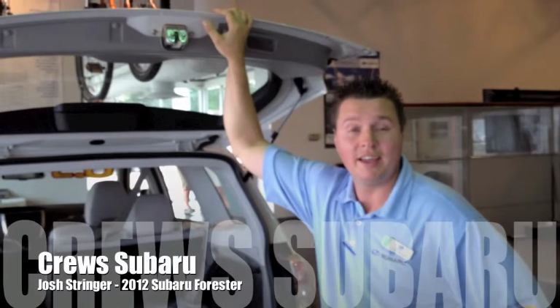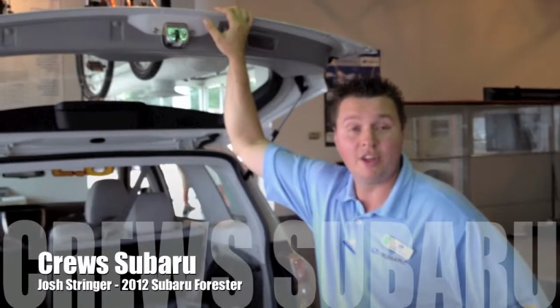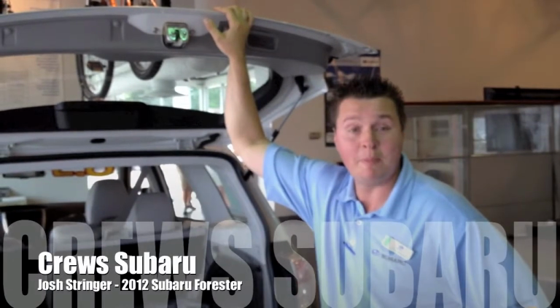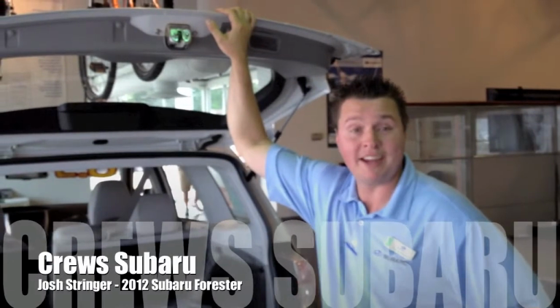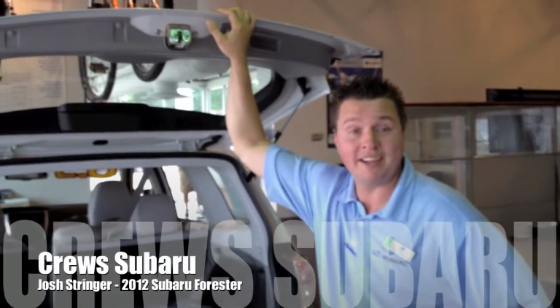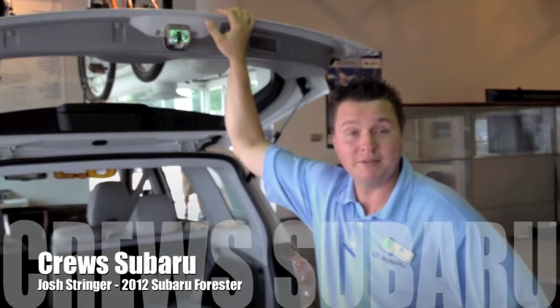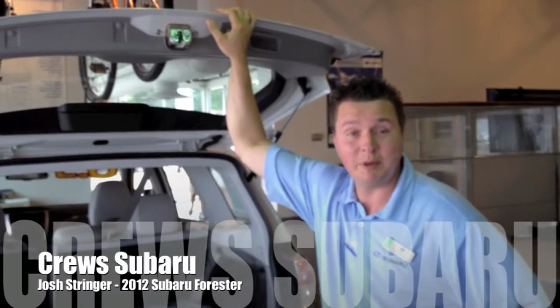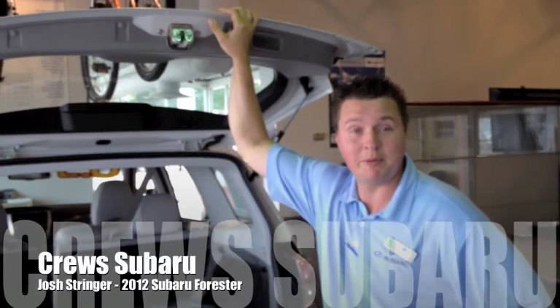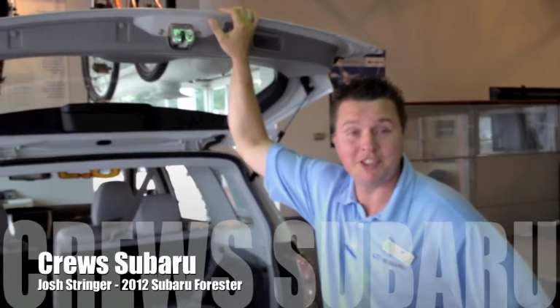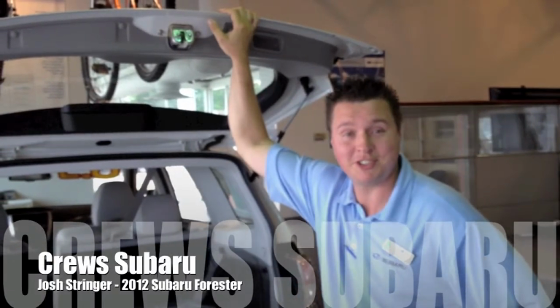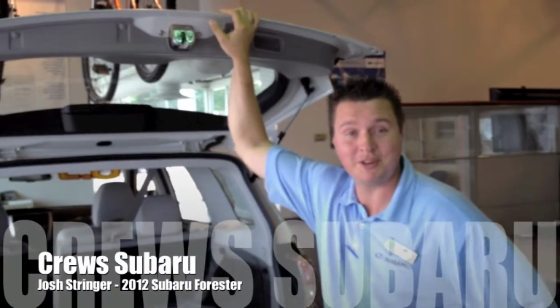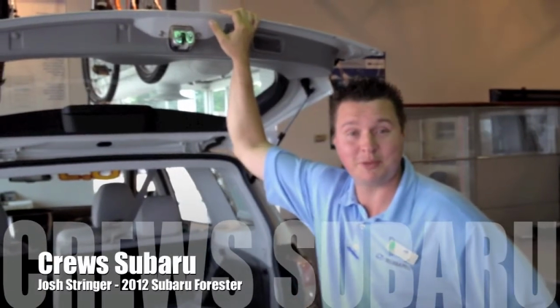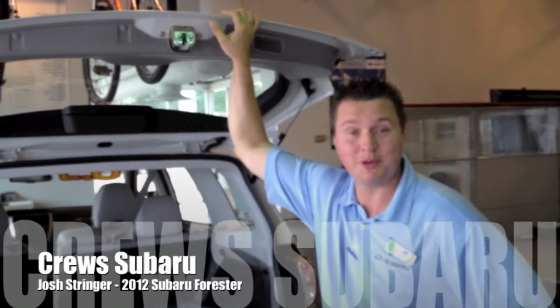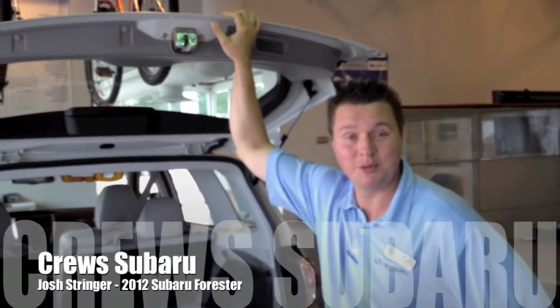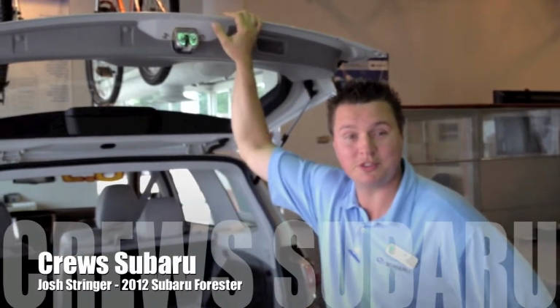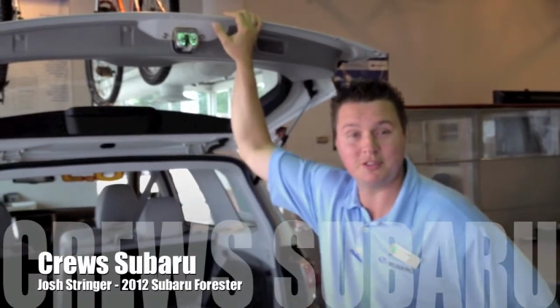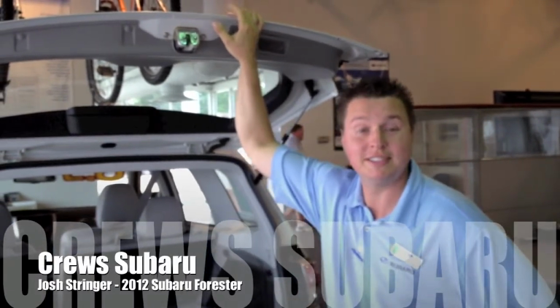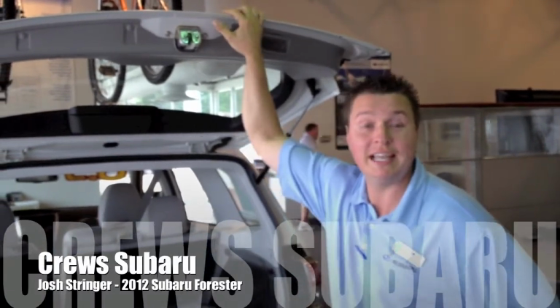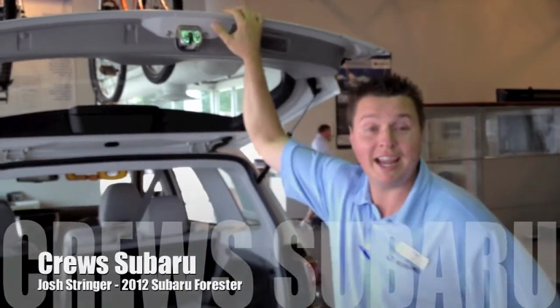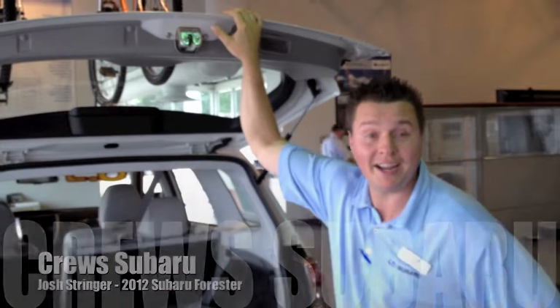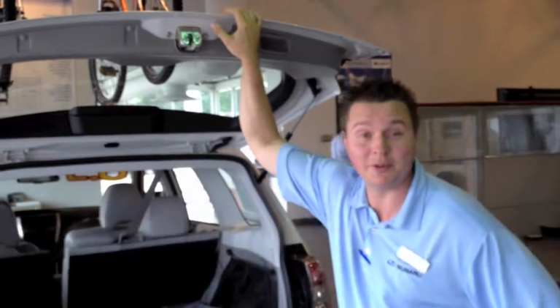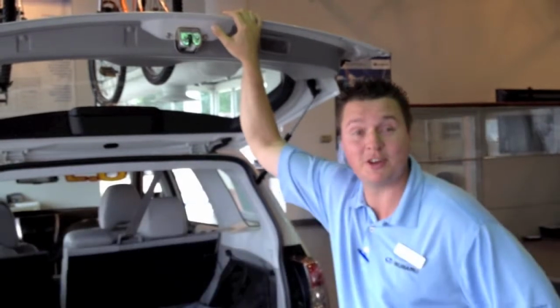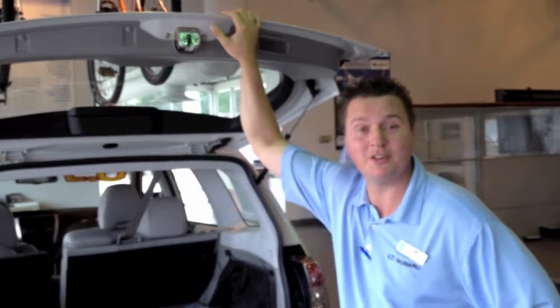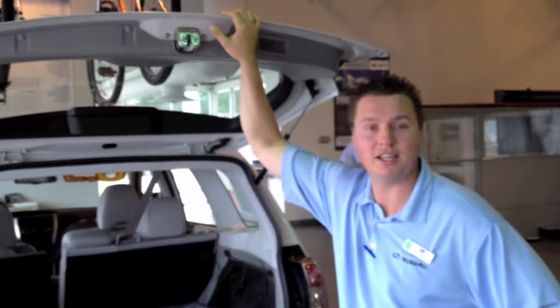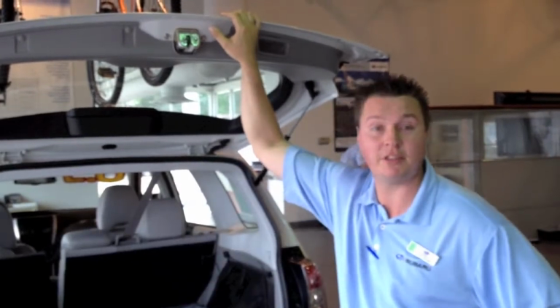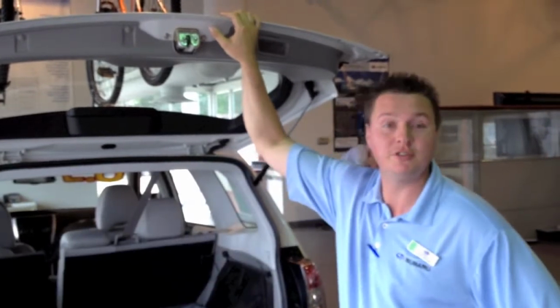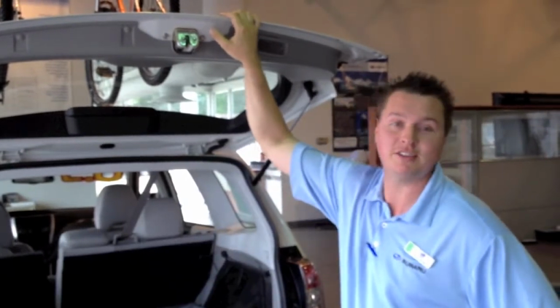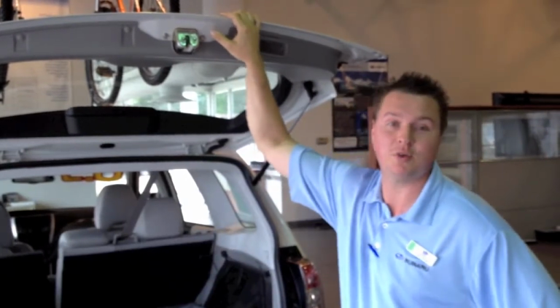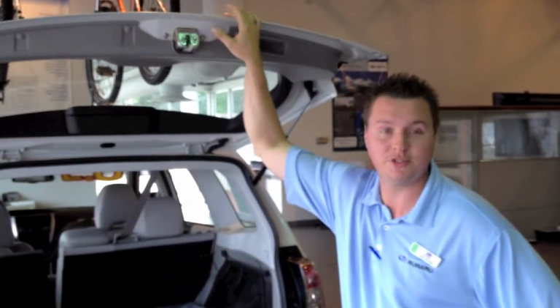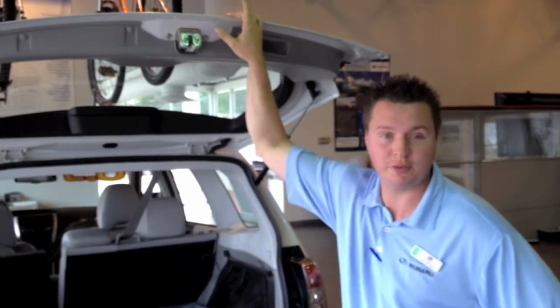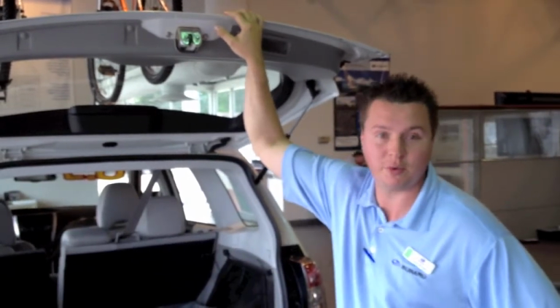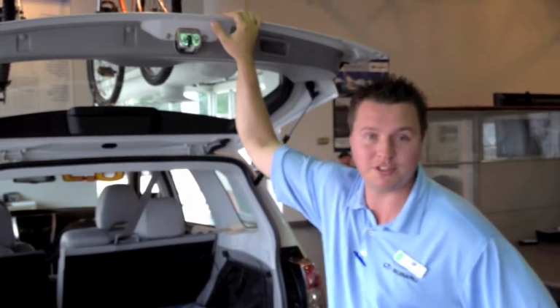Hello, I'm back again. Remember me? Josh Stringer from Cruise Subaru Charleston. Today I'm going to talk to you guys about the 2012 Subaru Forester.